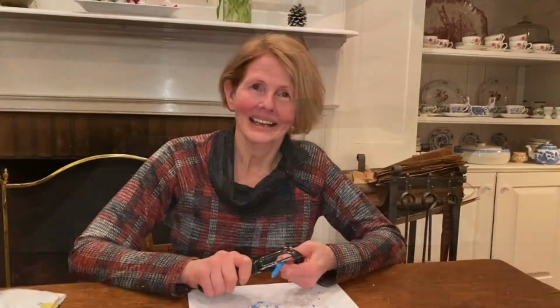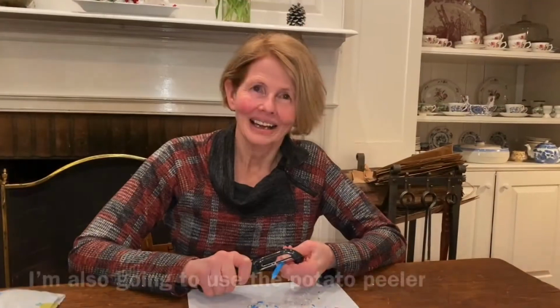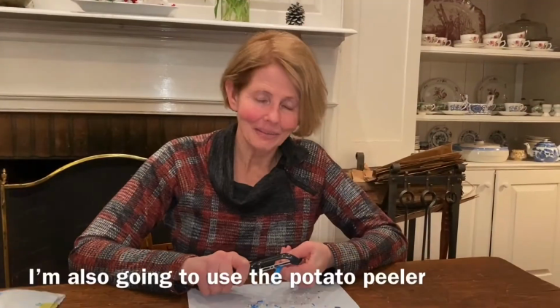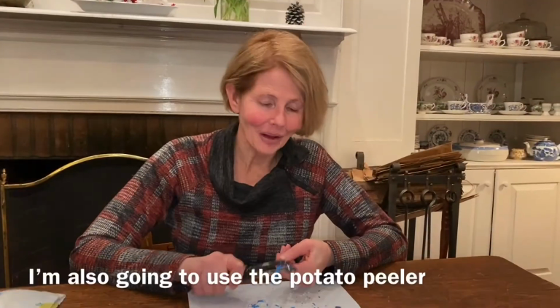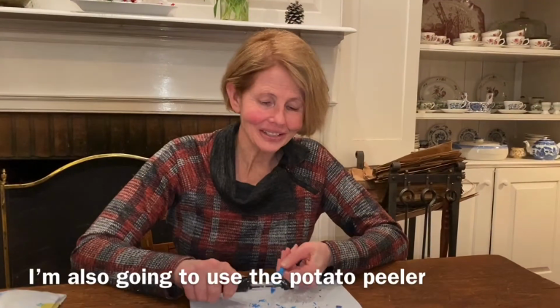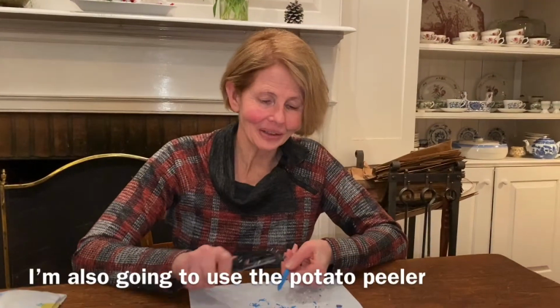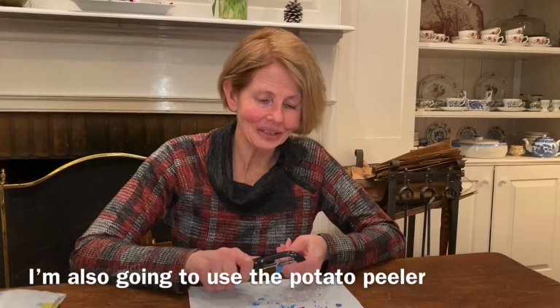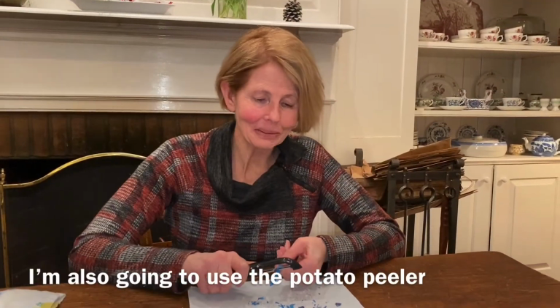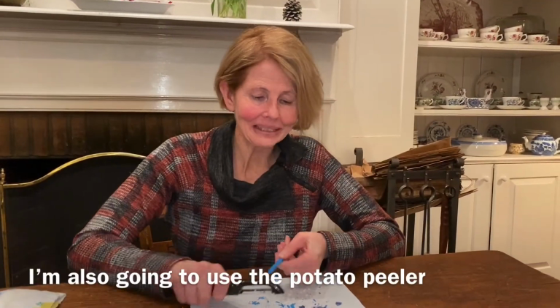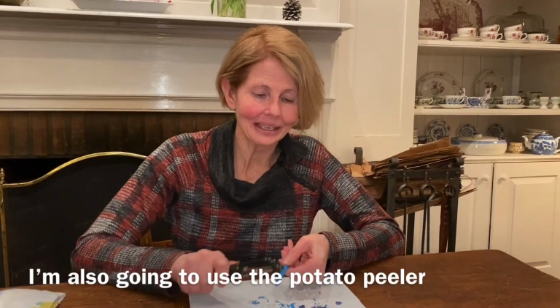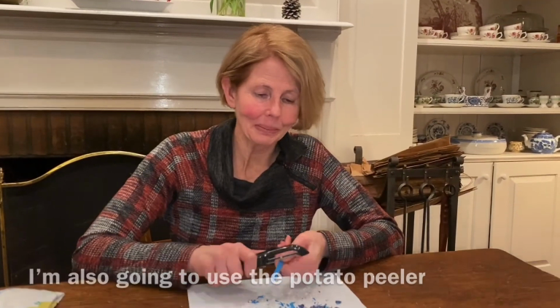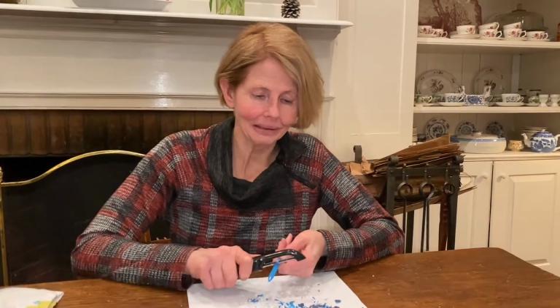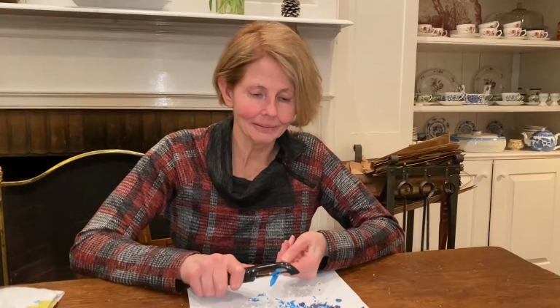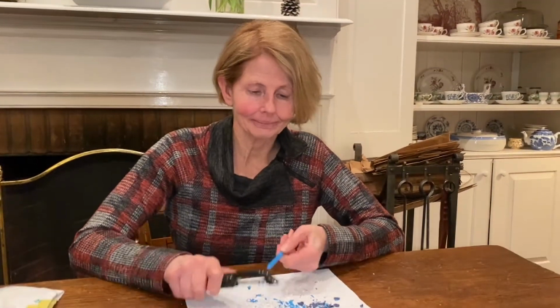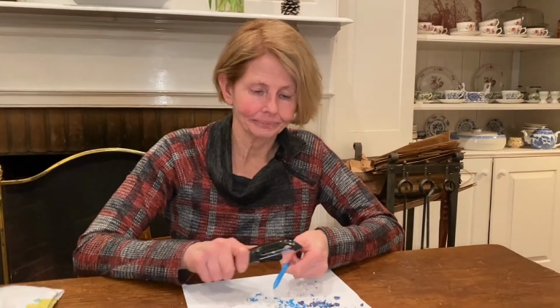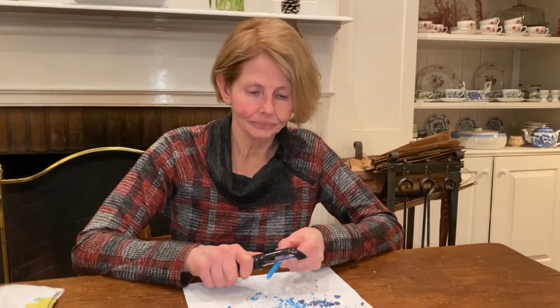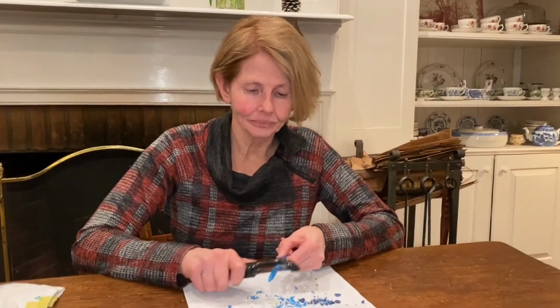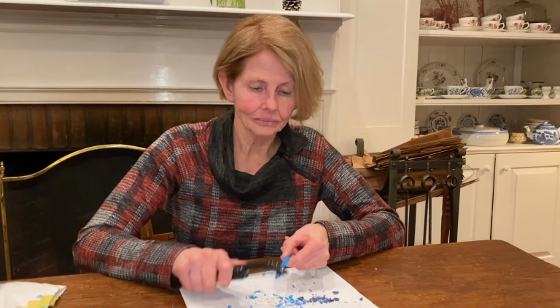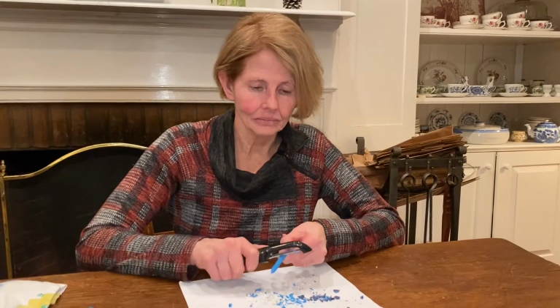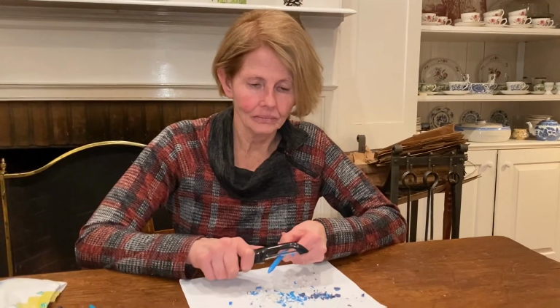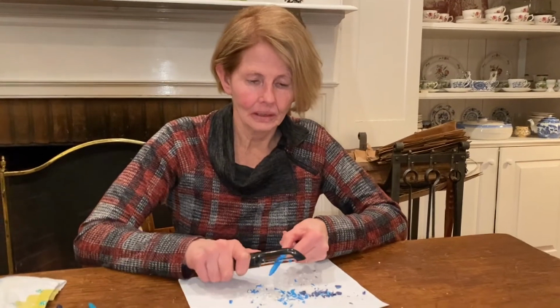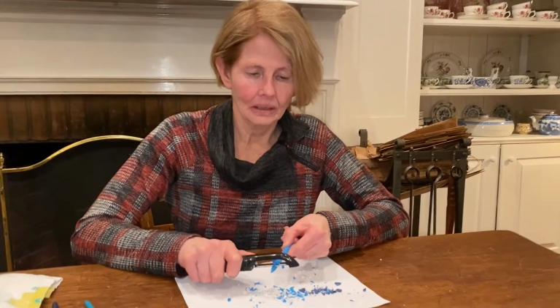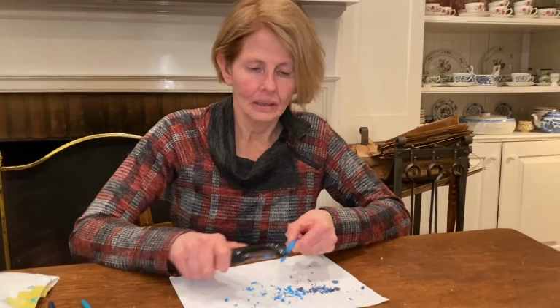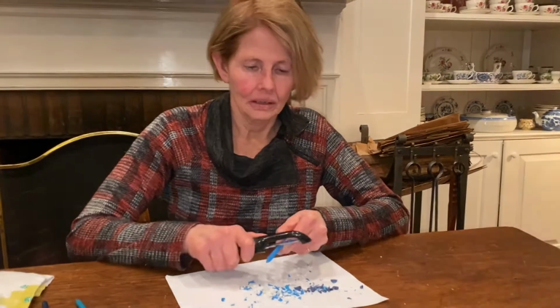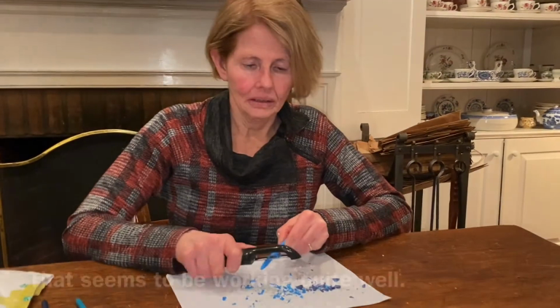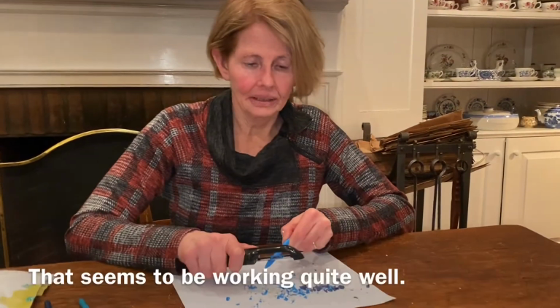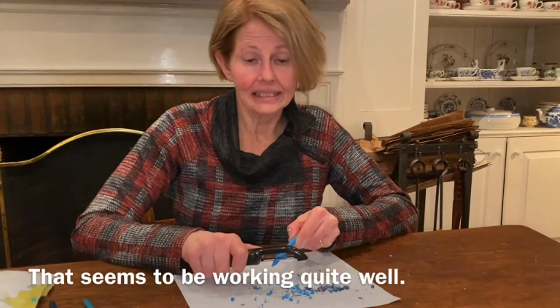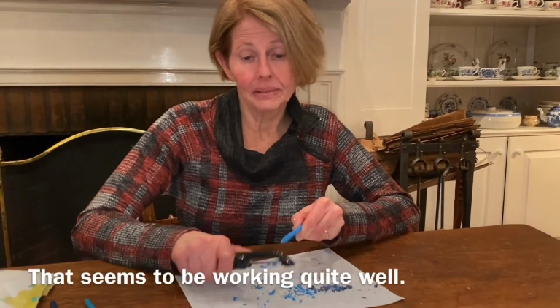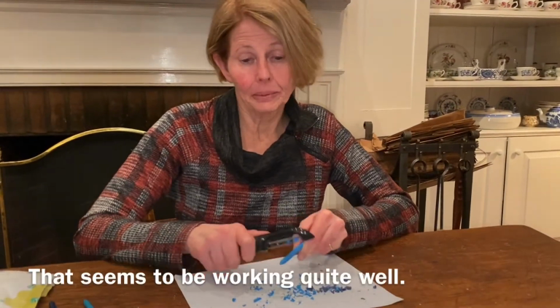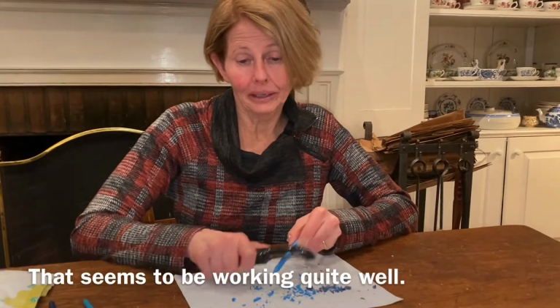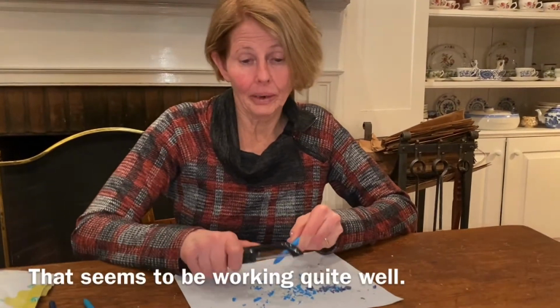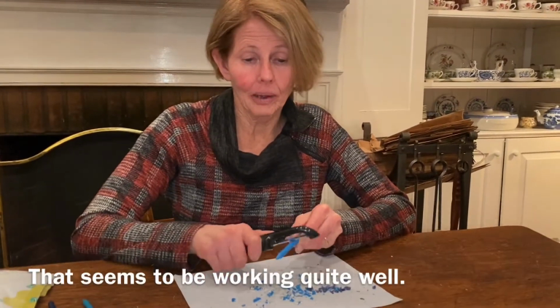I'm also going to use the vegetable peeler, which seems to be working quite well.